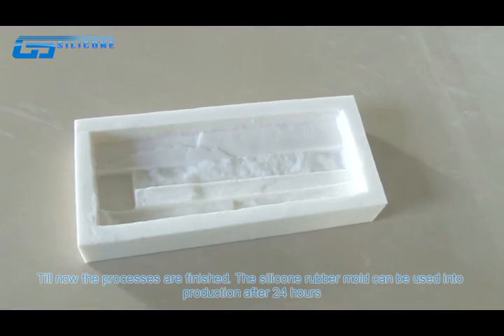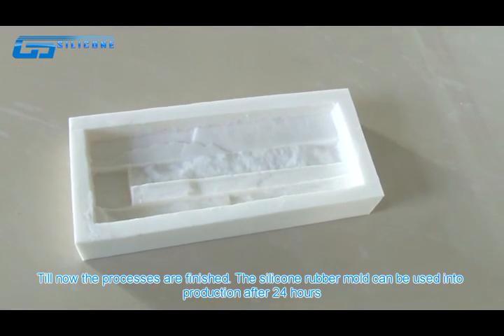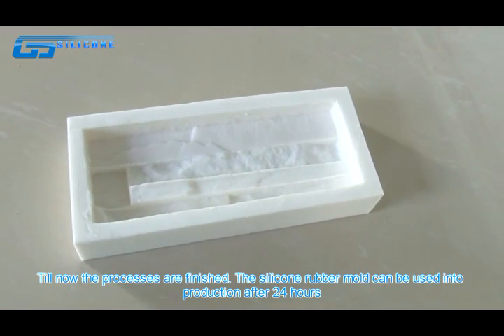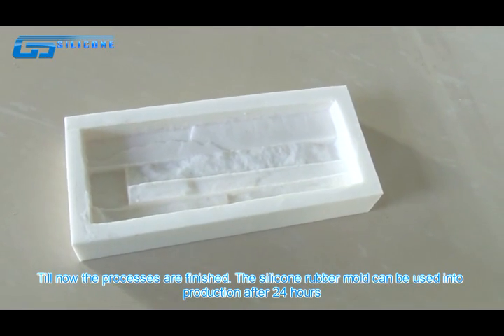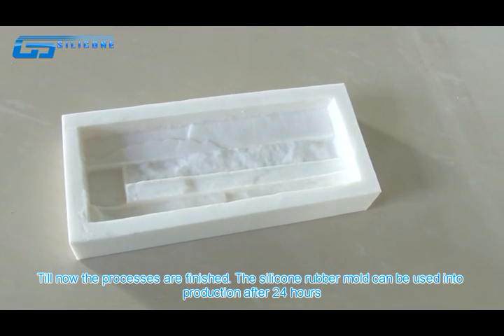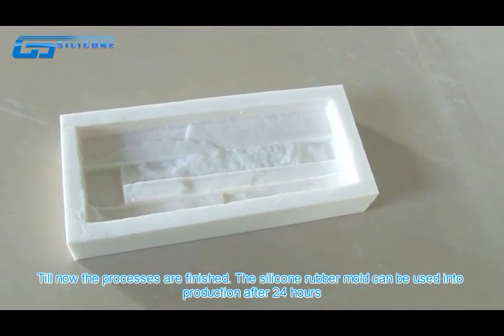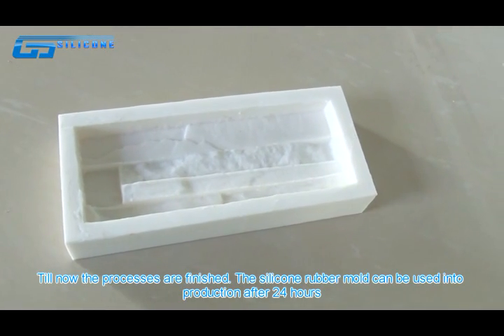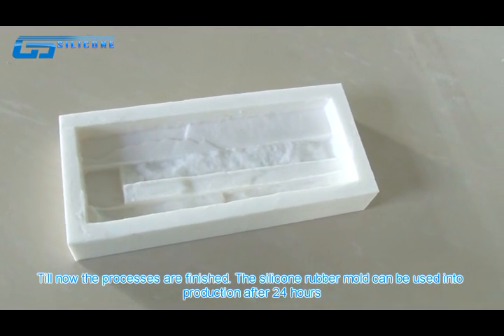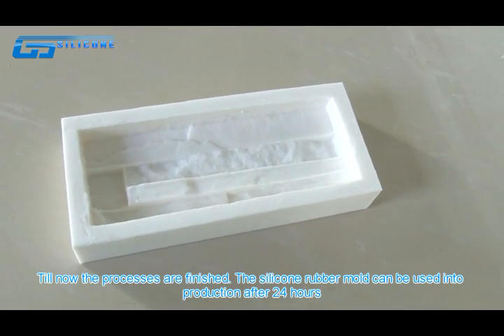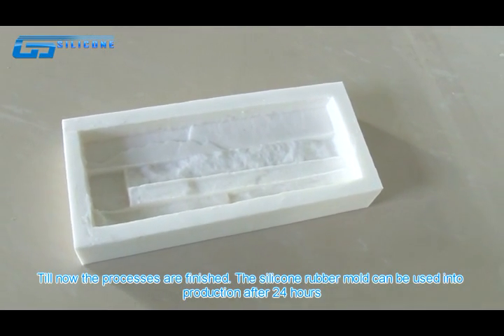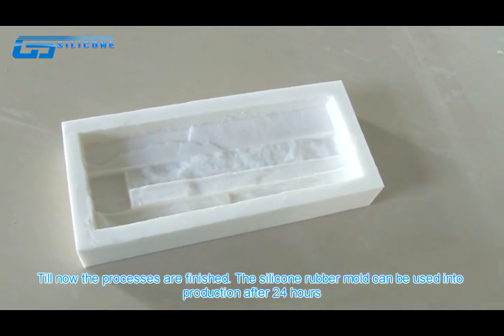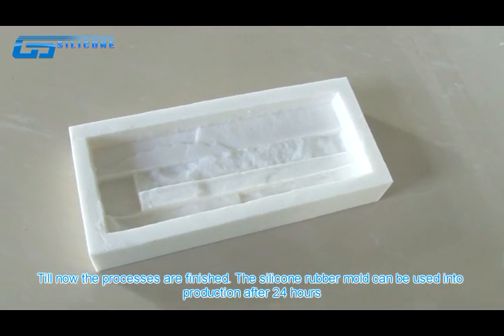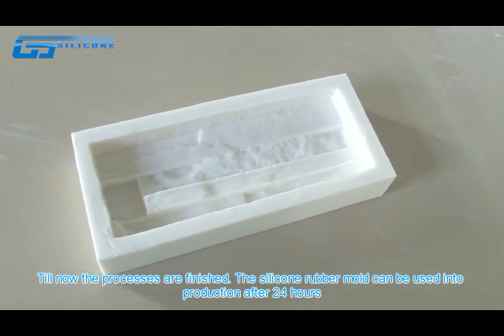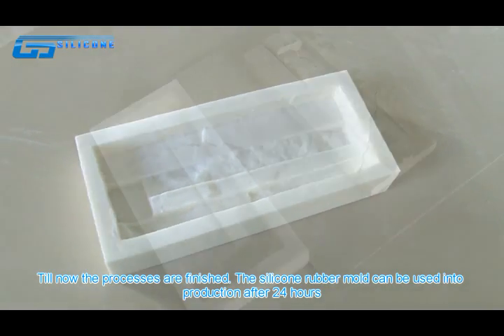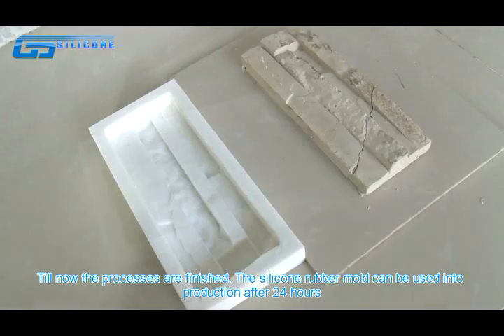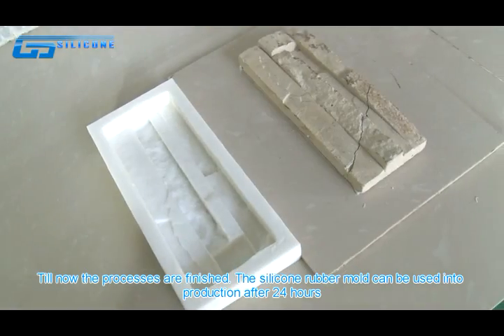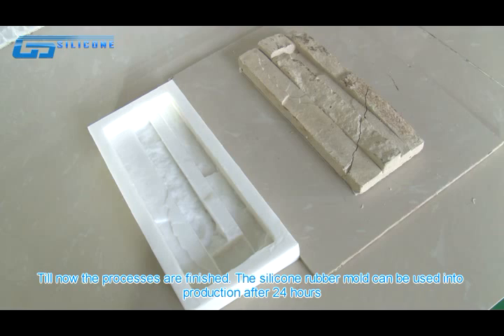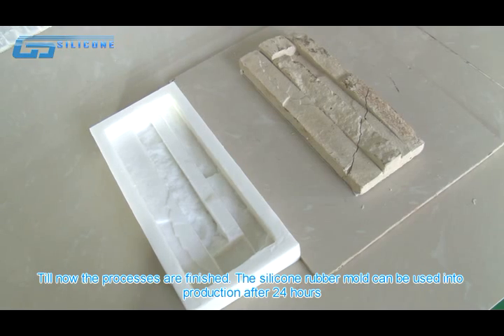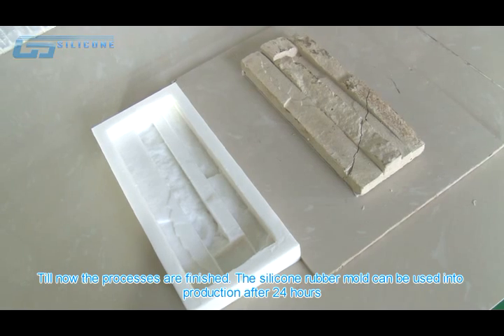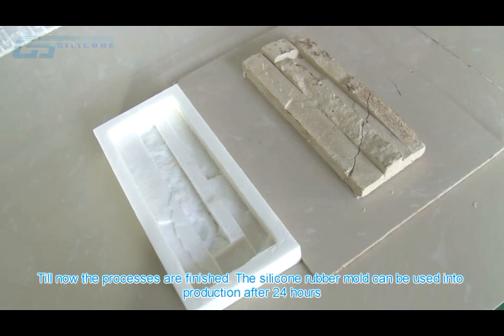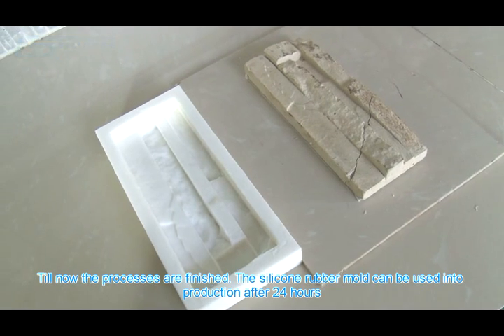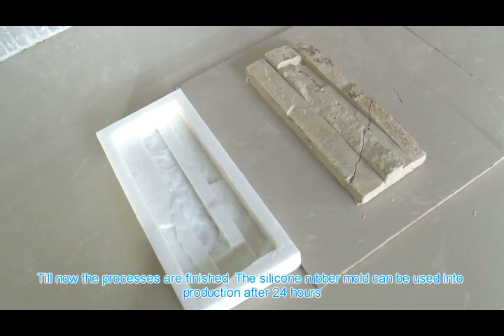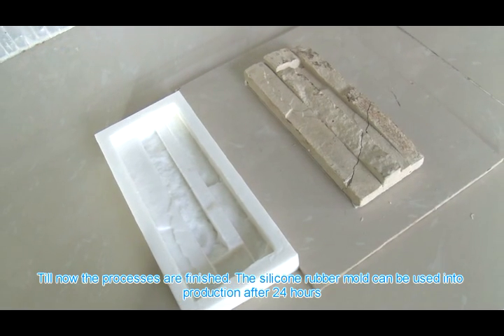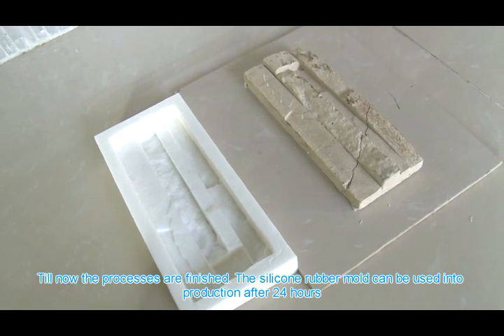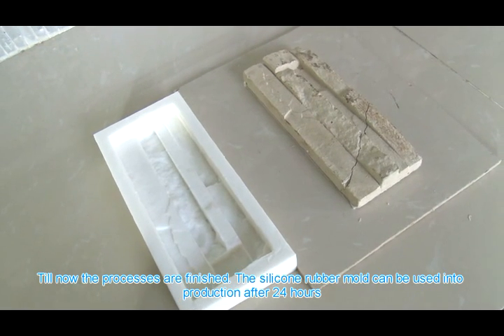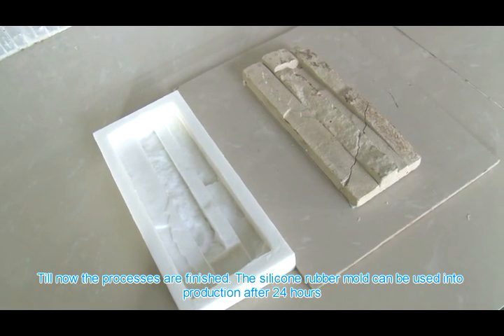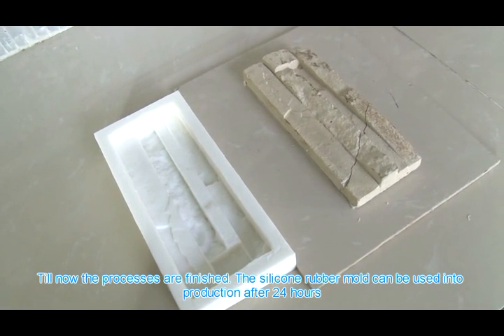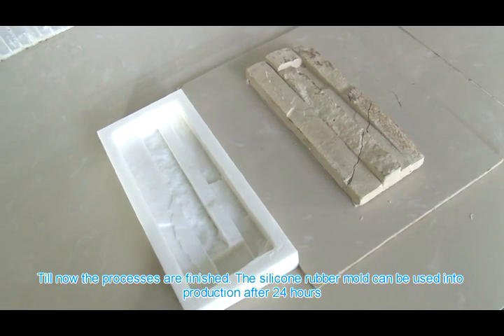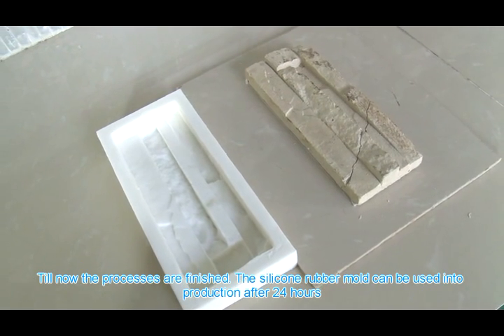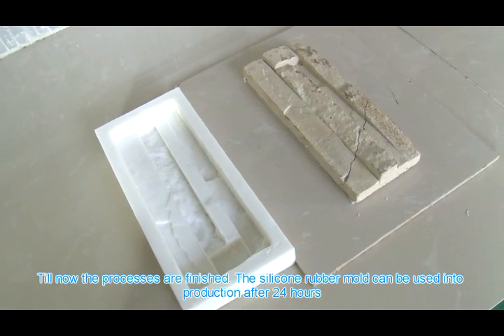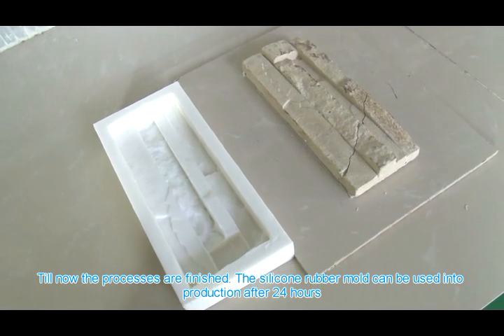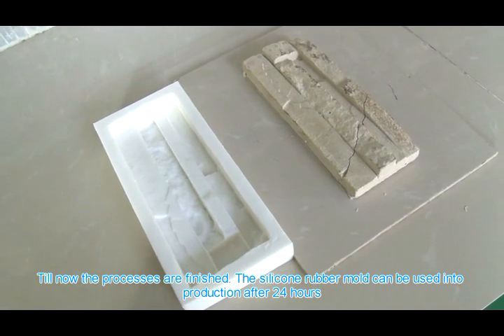Till now, the process is finished. The second rubber mold can be used in production after 24 hours.